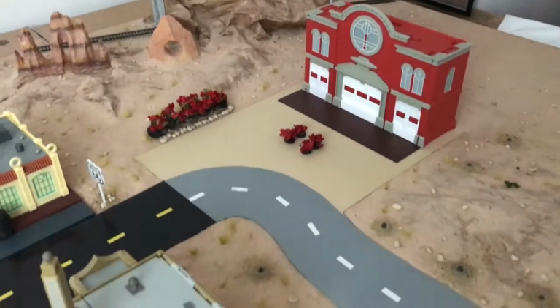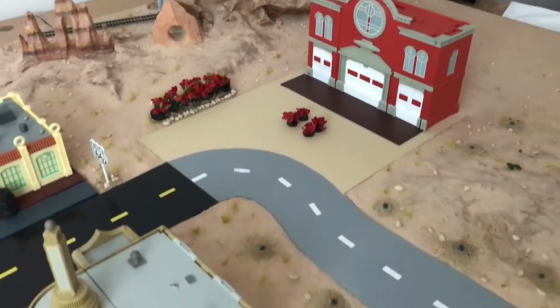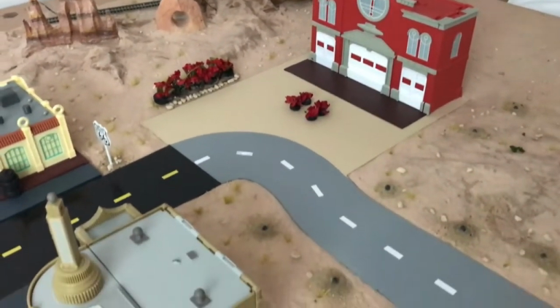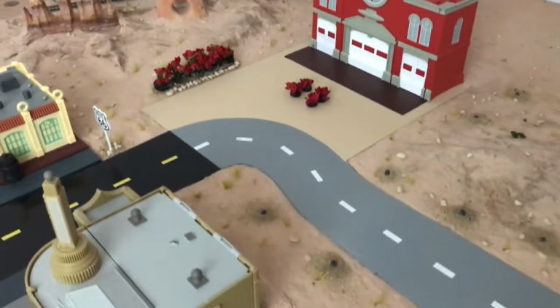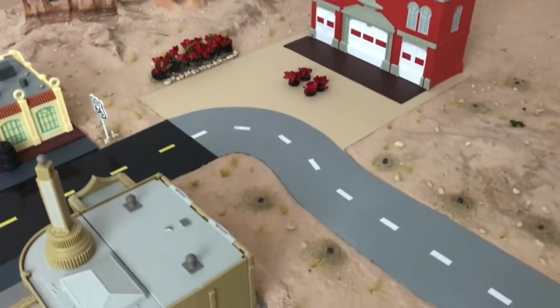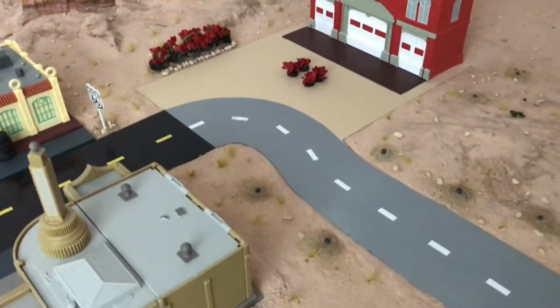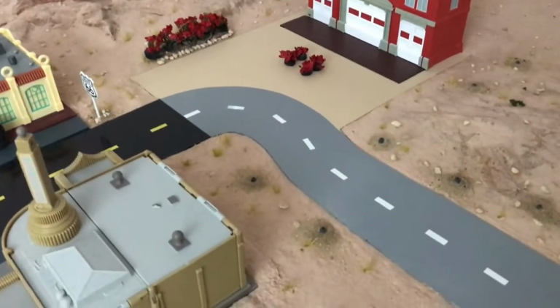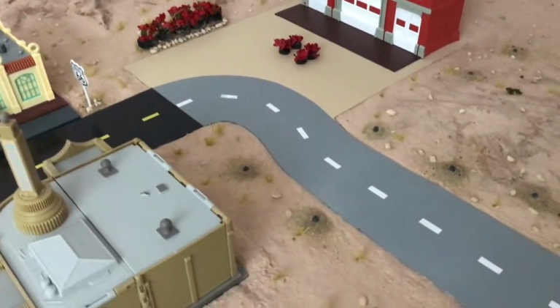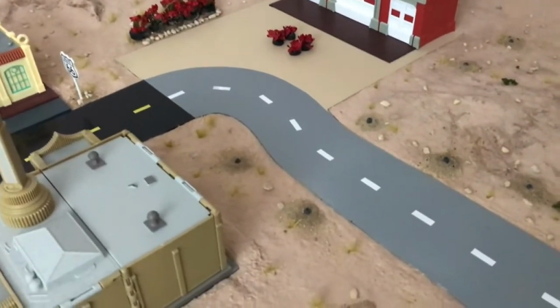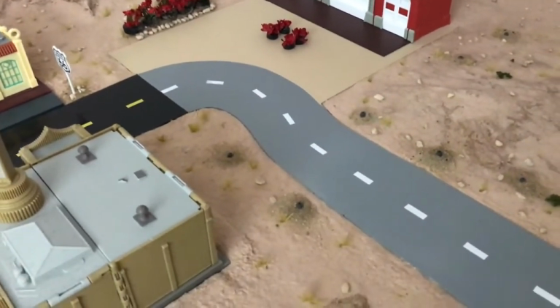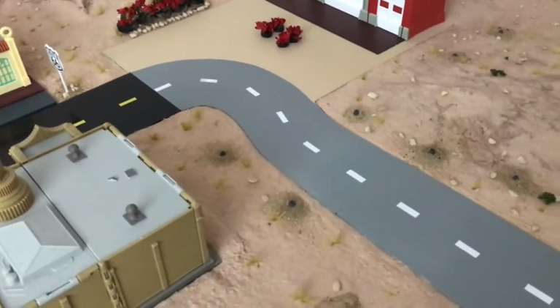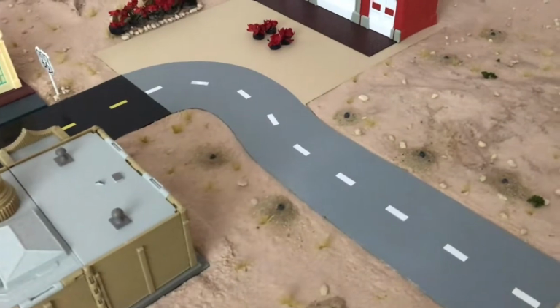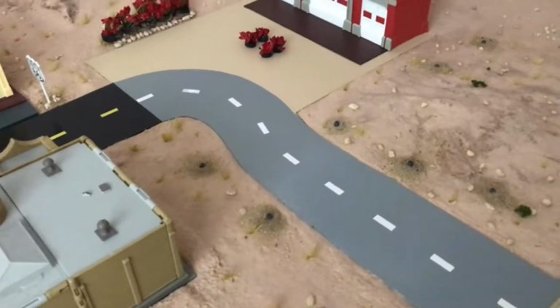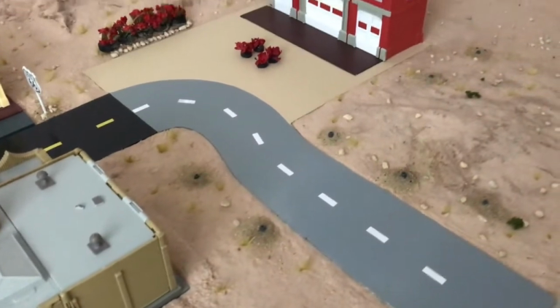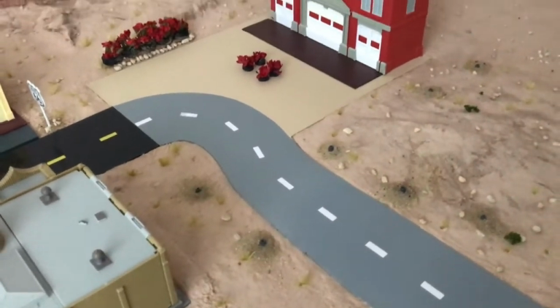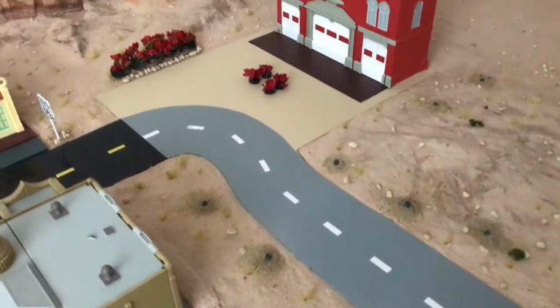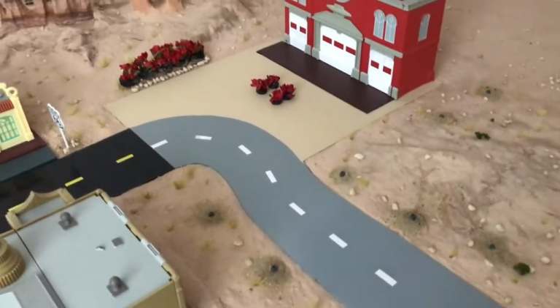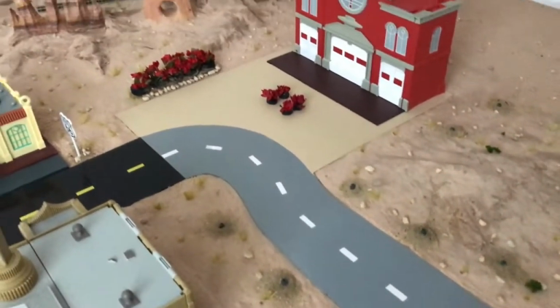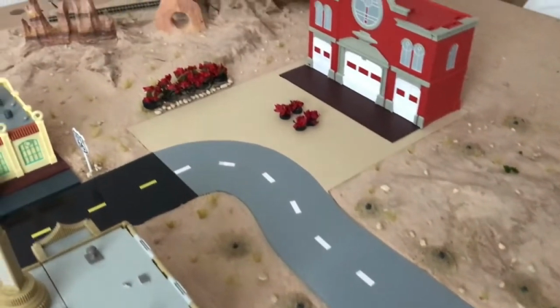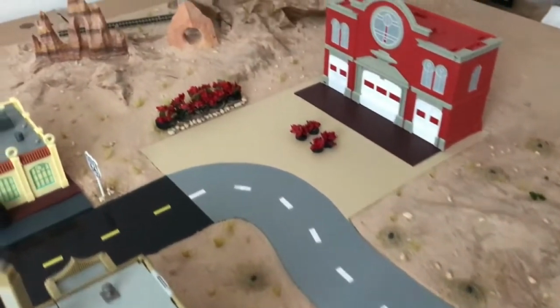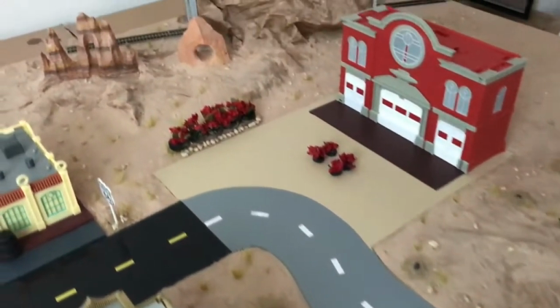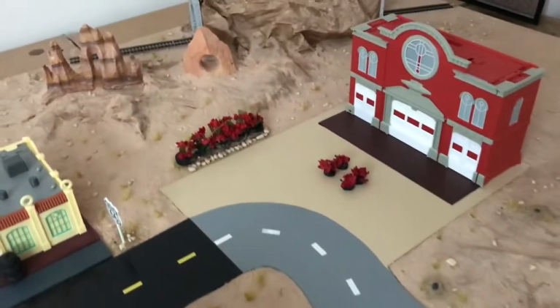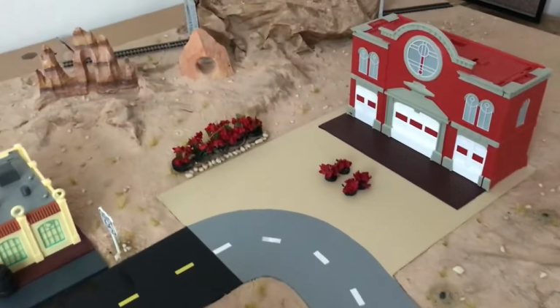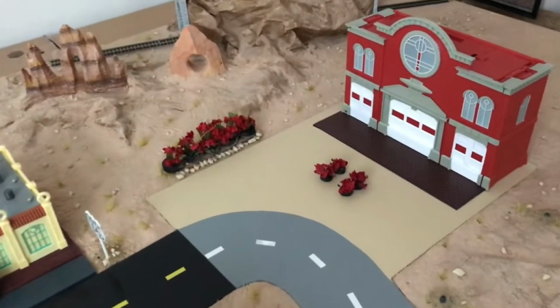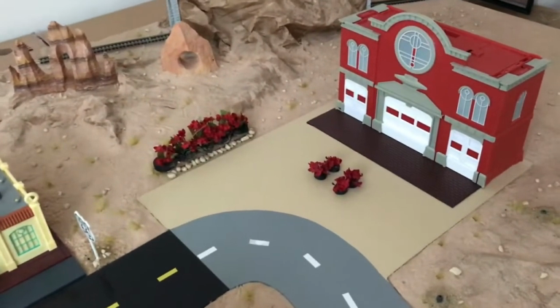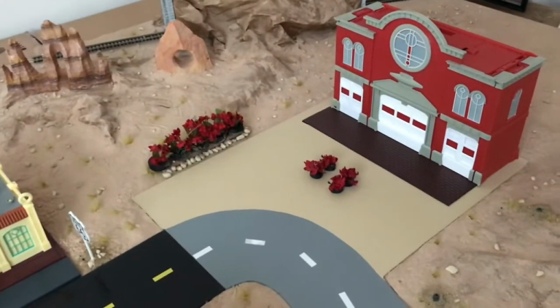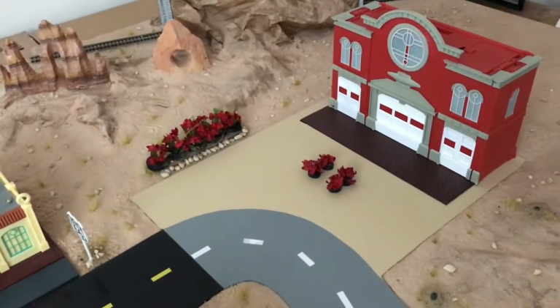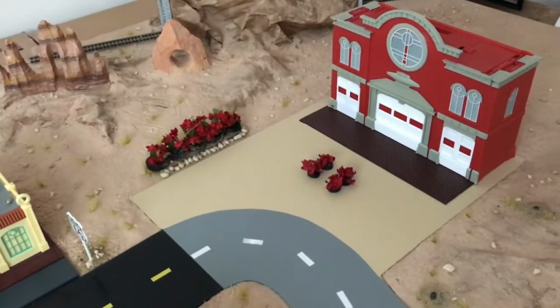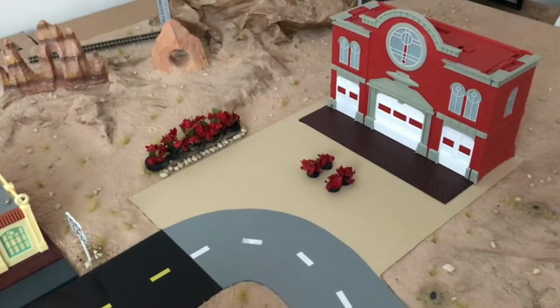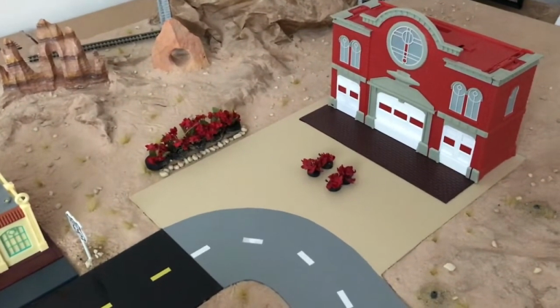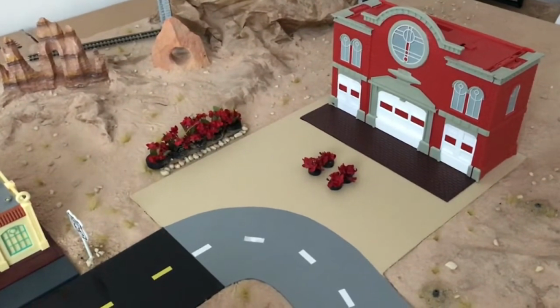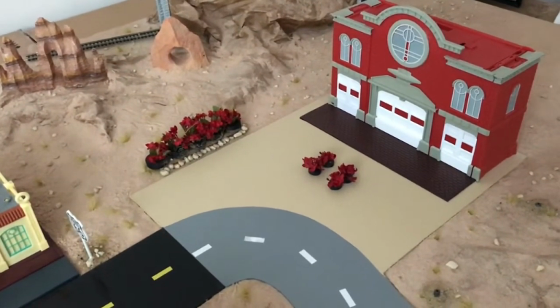We will continue to add the play set — now is the courthouse and fire station at the main plaza. In the back here we are going to add the trees and some more finishing touches.